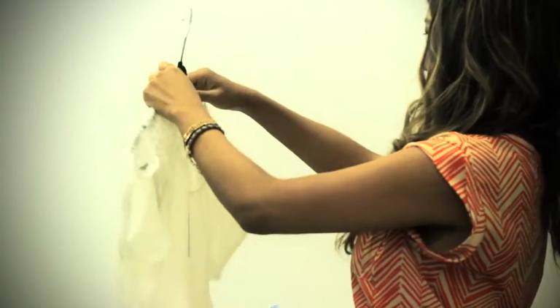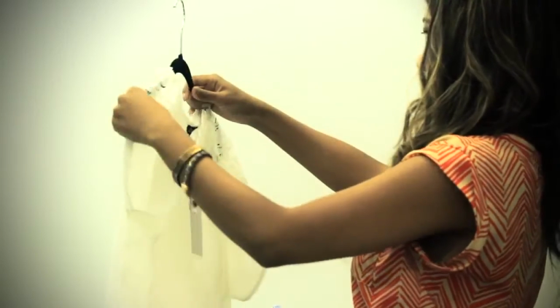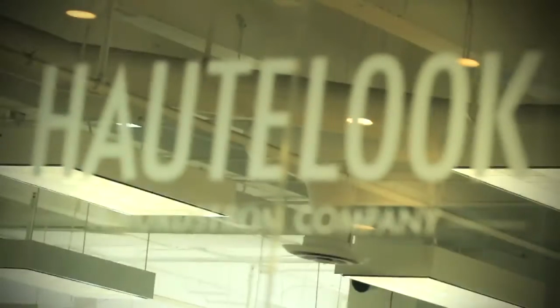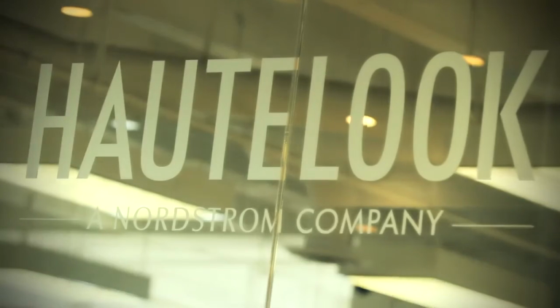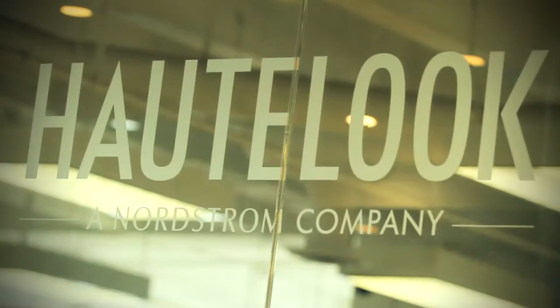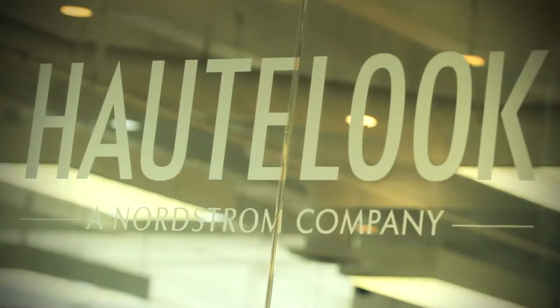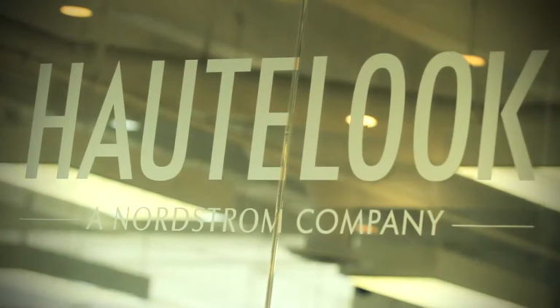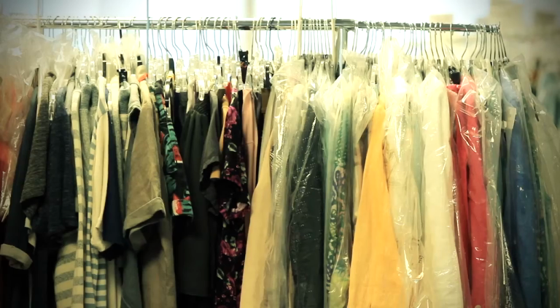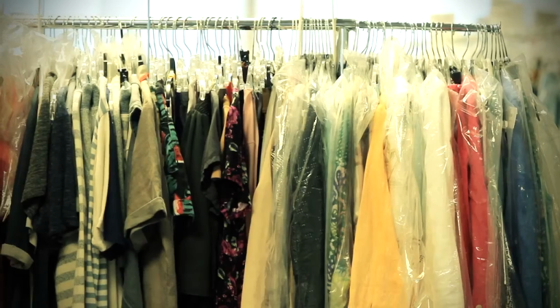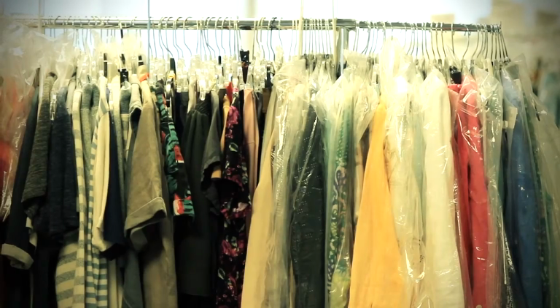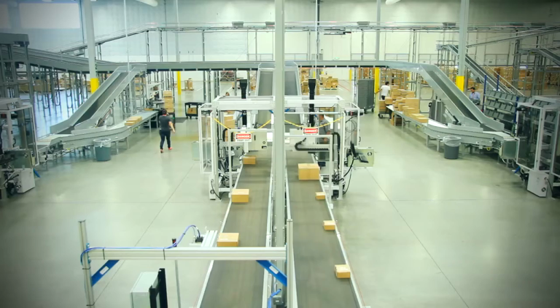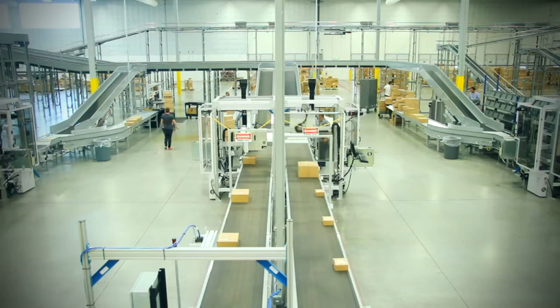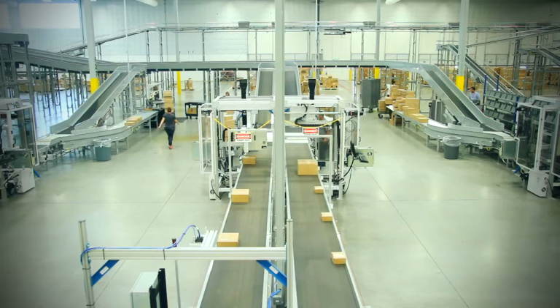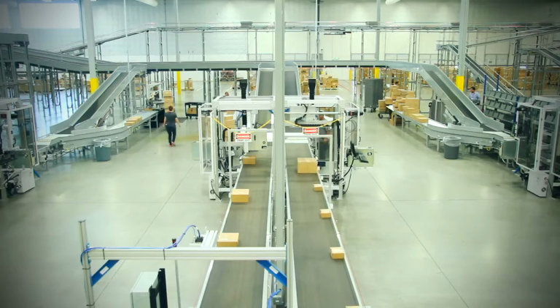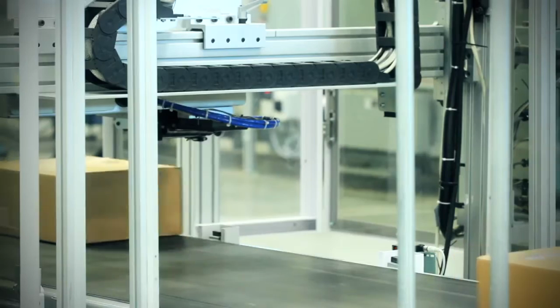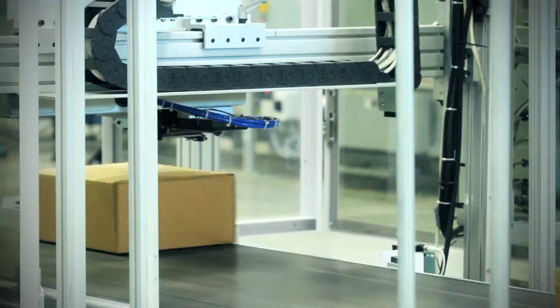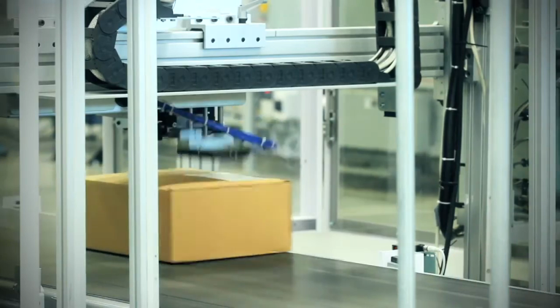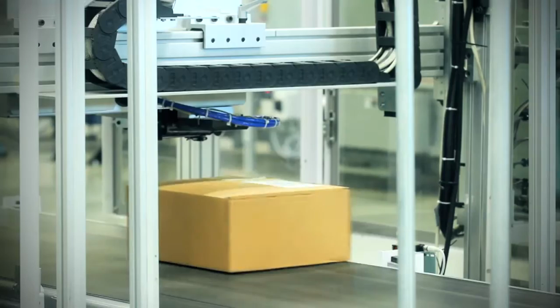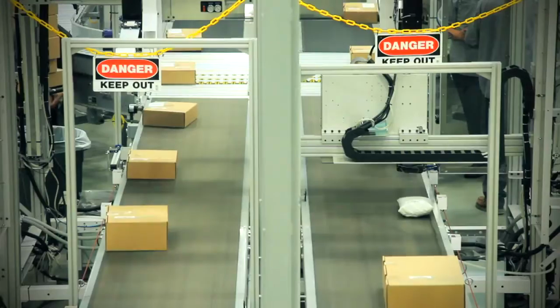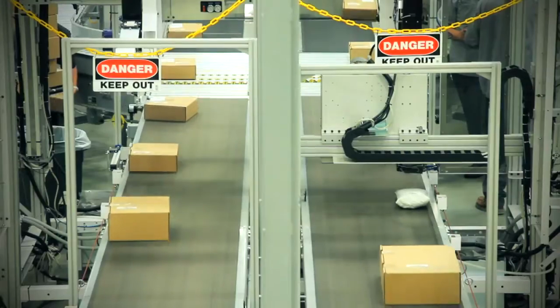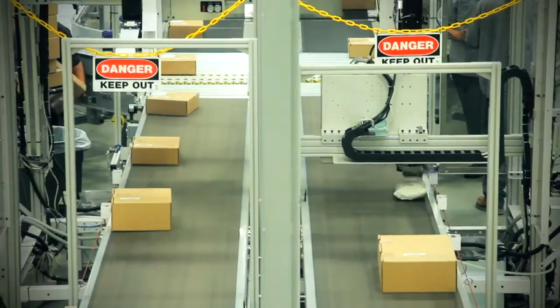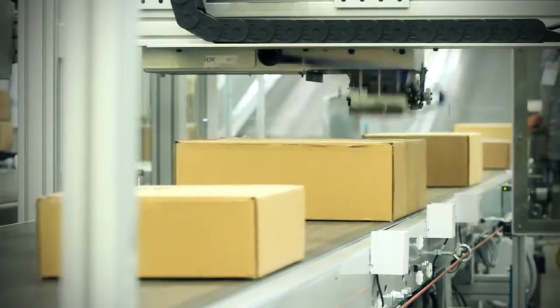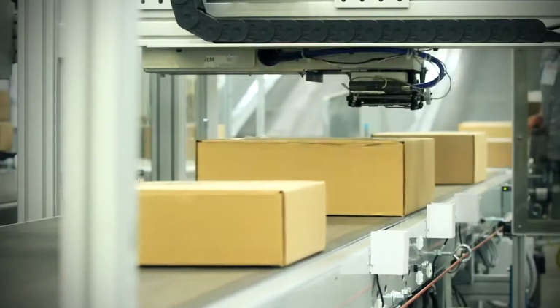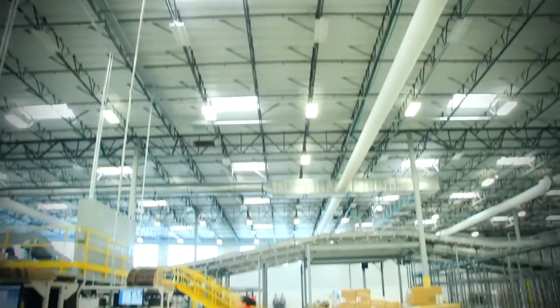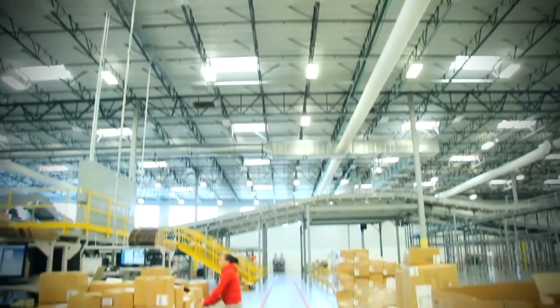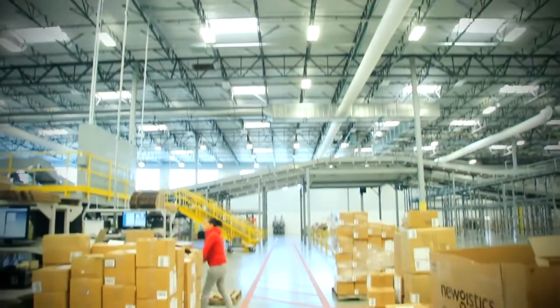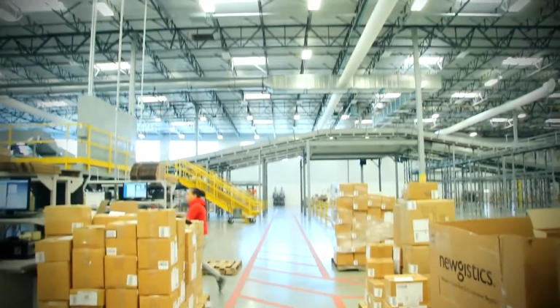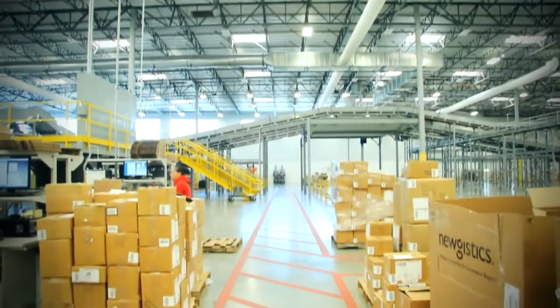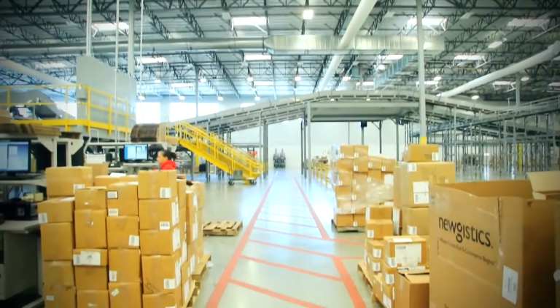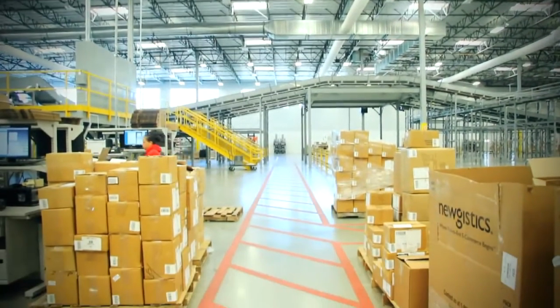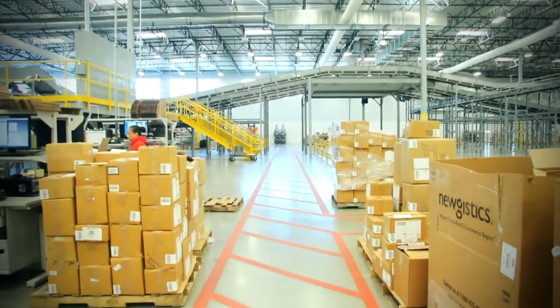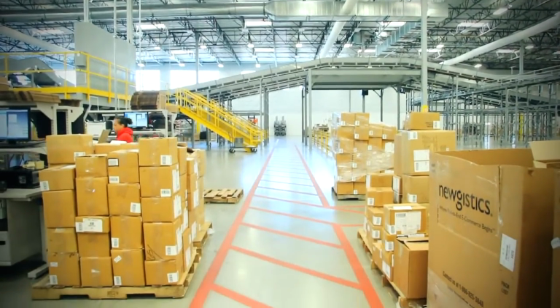At Haute Look, this is our San Bernardino Fulfillment Center. On a busy day, we'll receive anywhere between 30 and 60,000 orders.